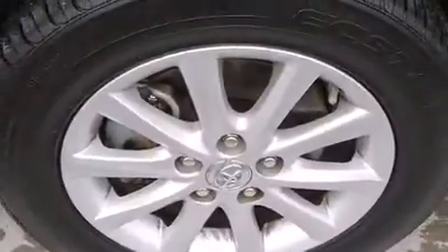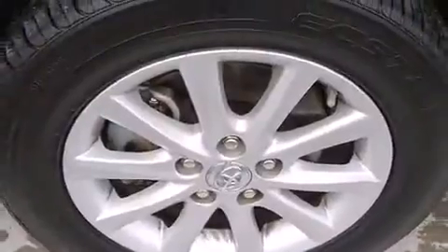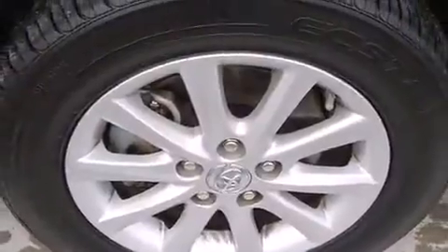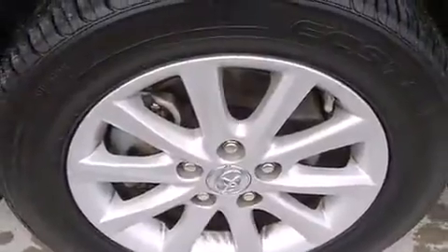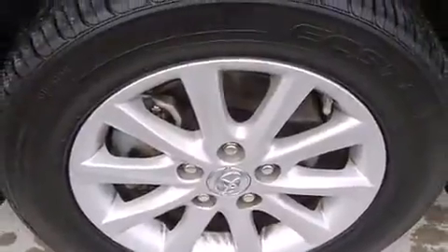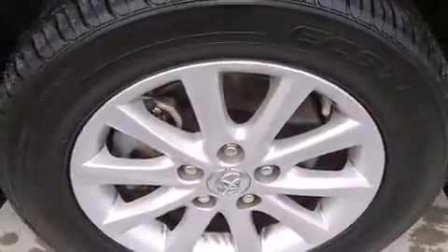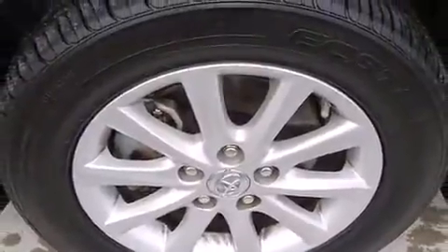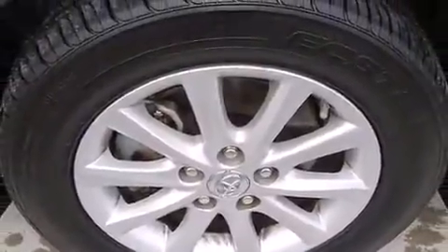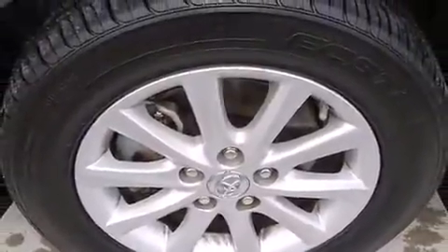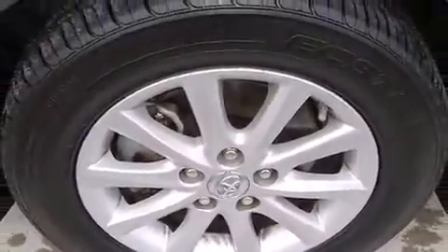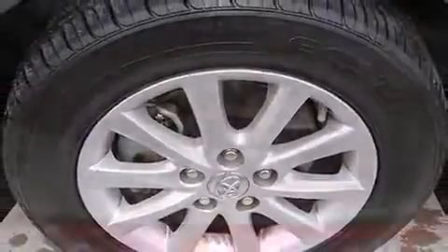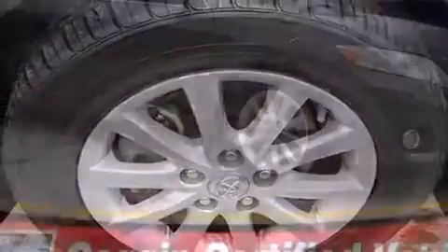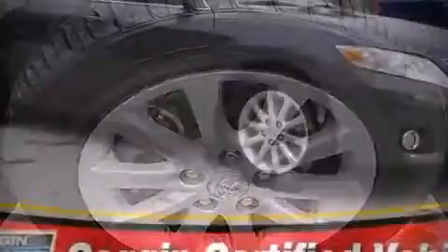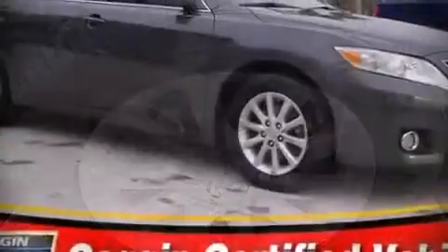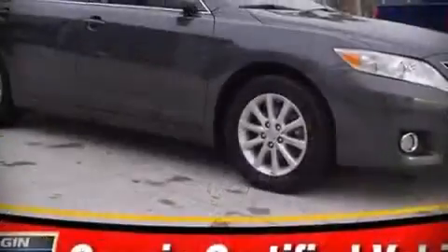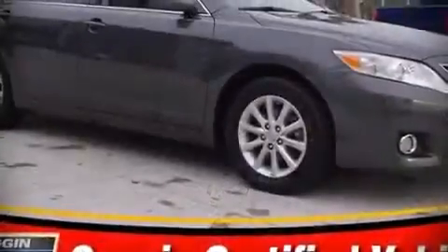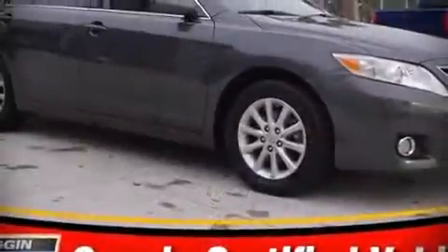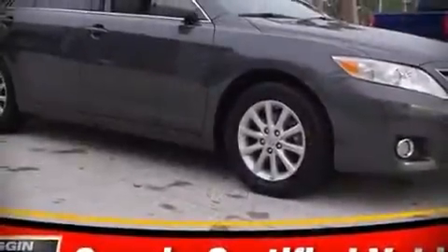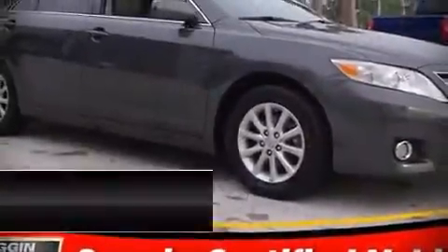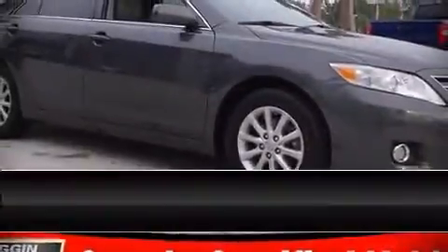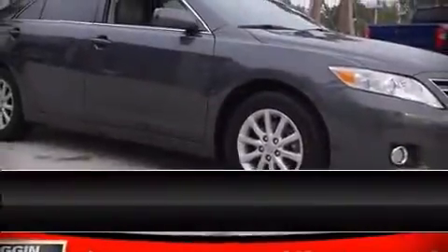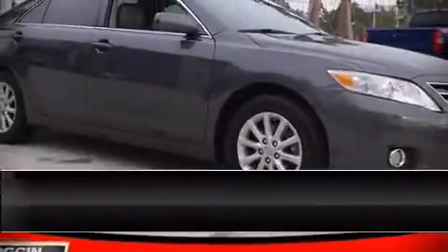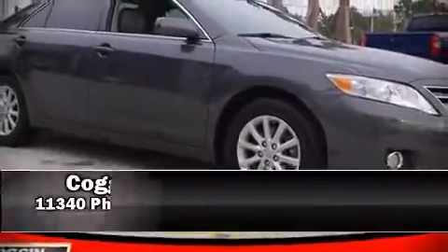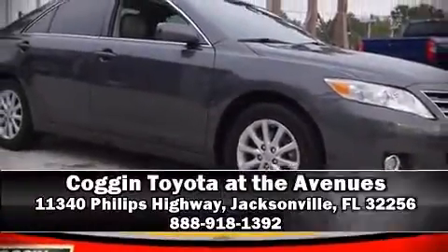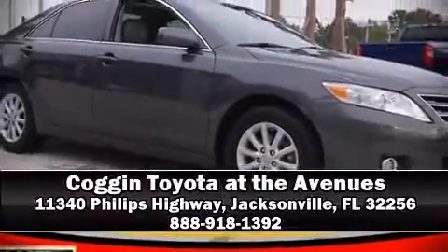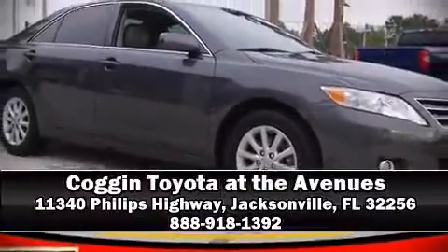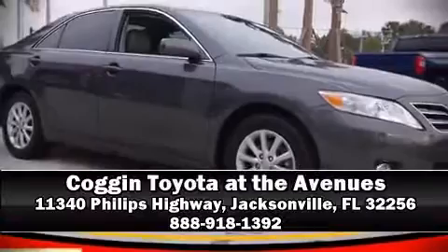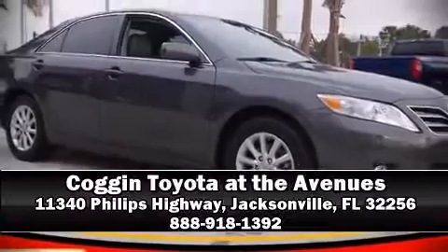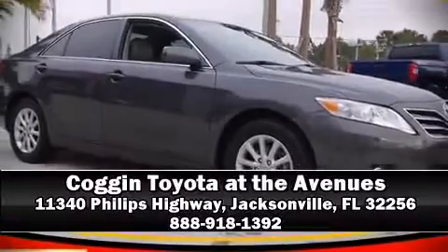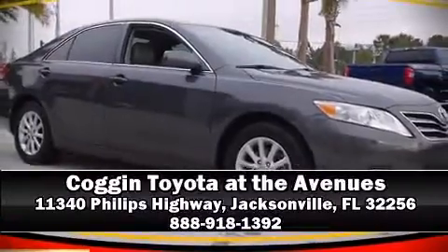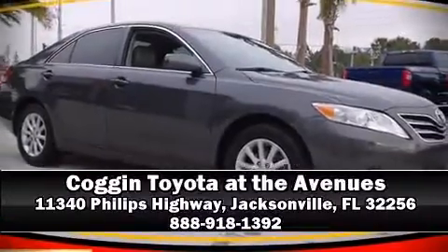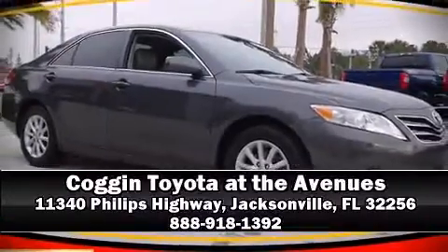Our experienced sales staff is eager to share their knowledge and enthusiasm with you. Stop by our dealership or give us a call for more information.